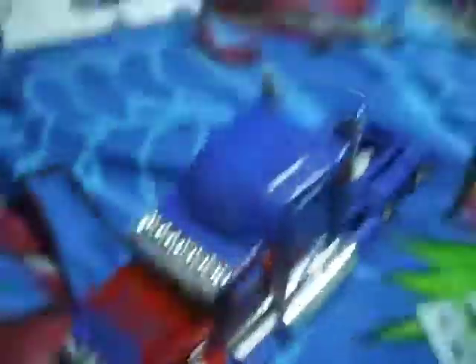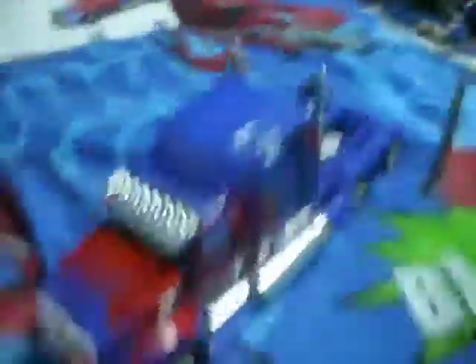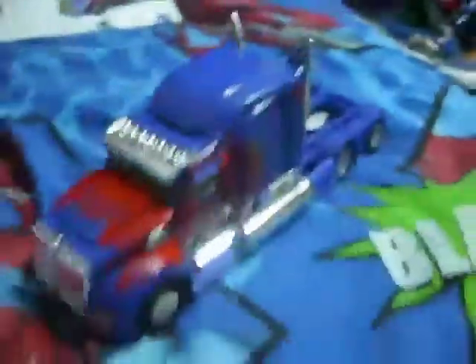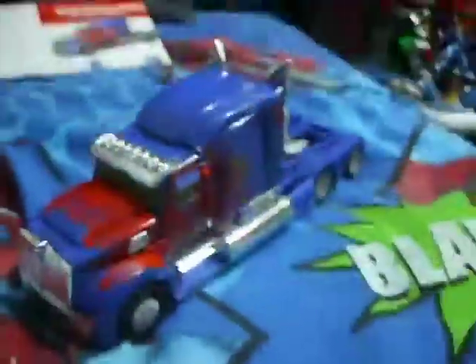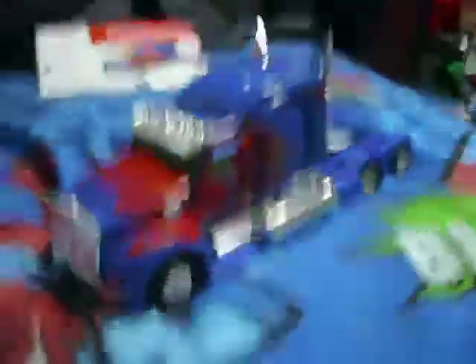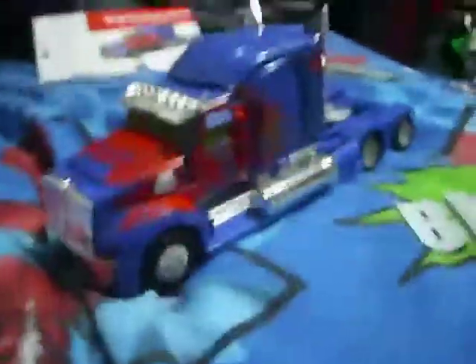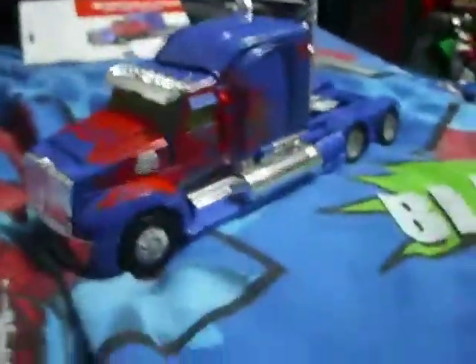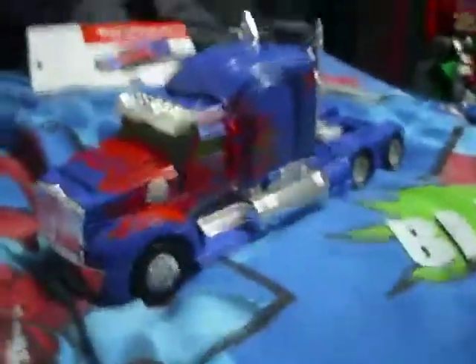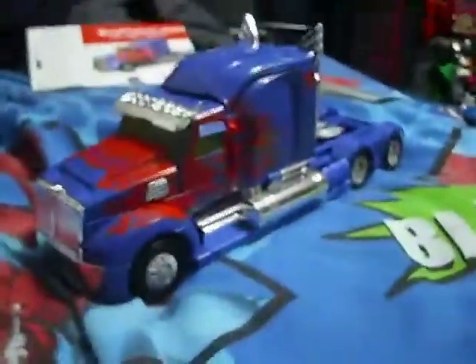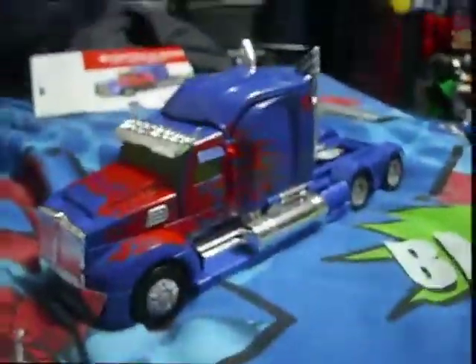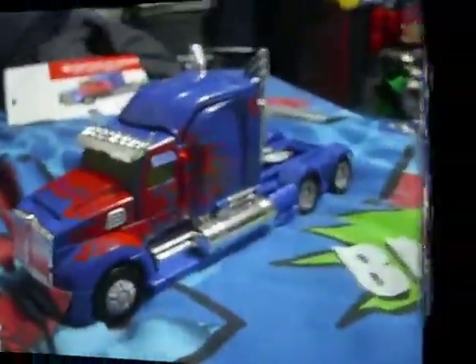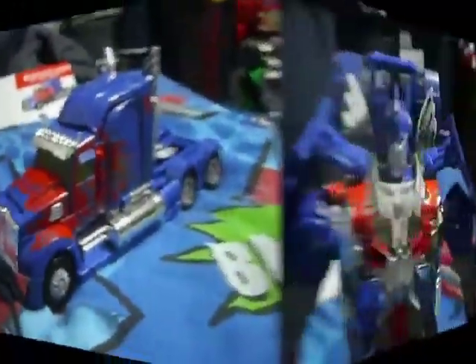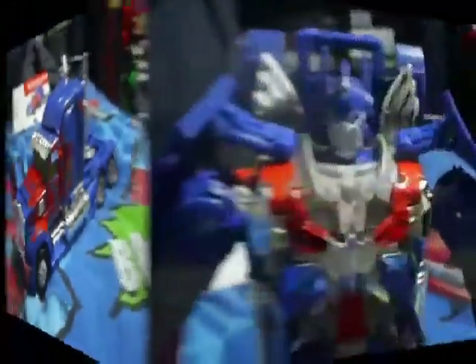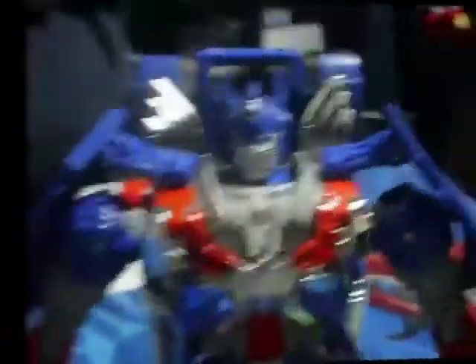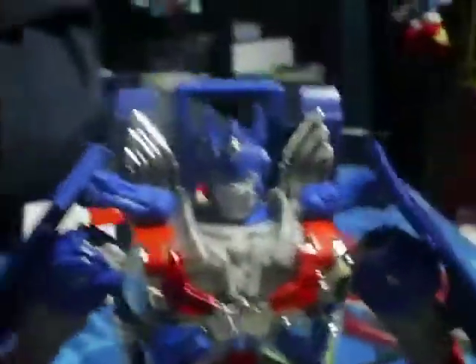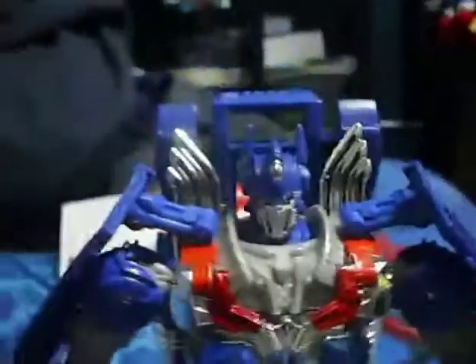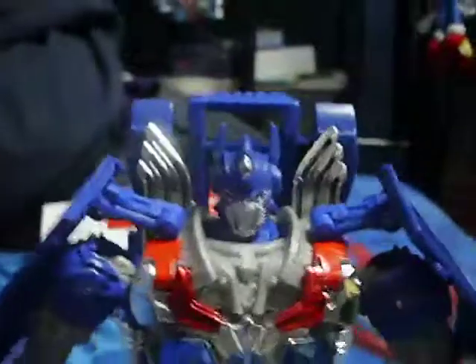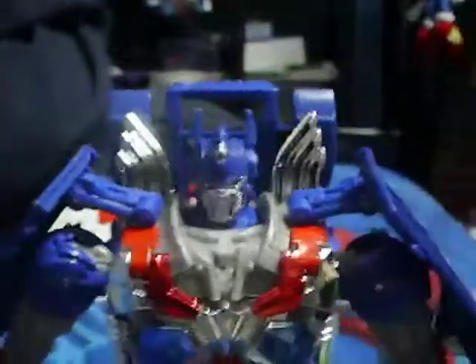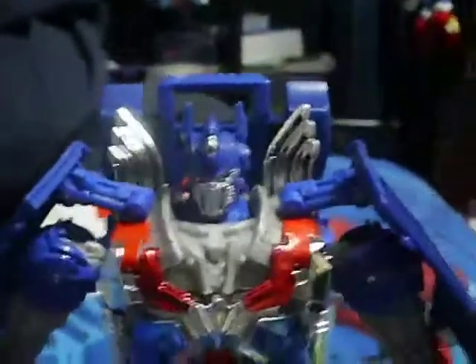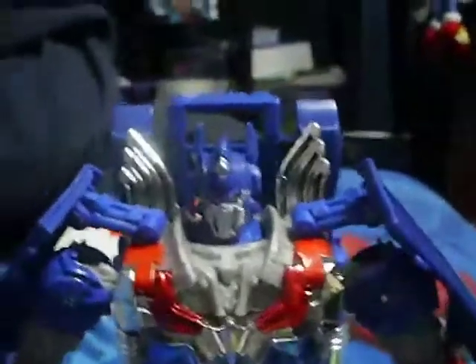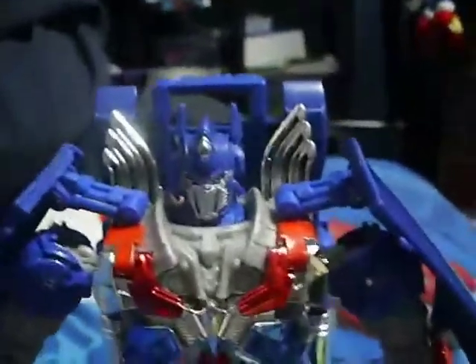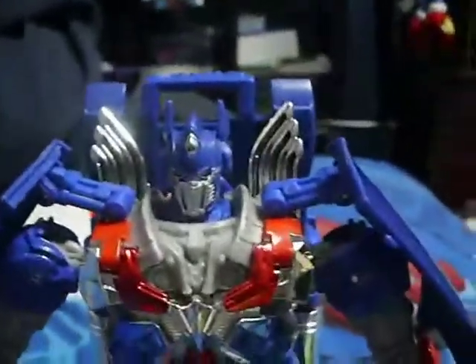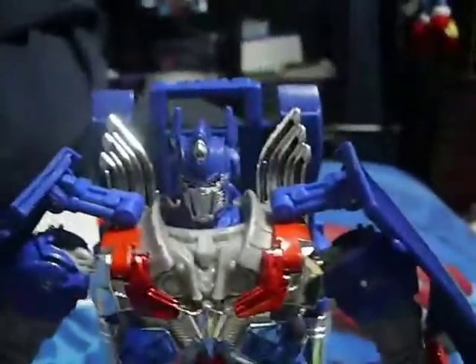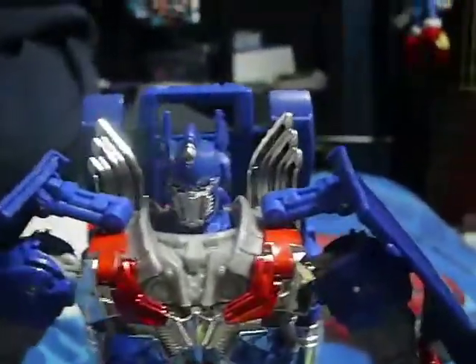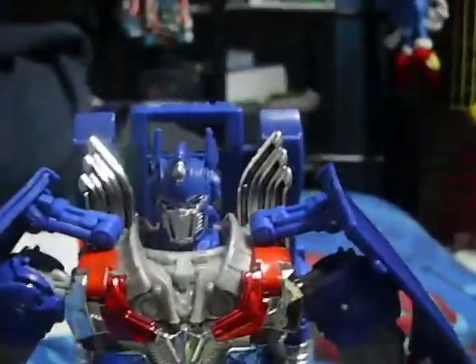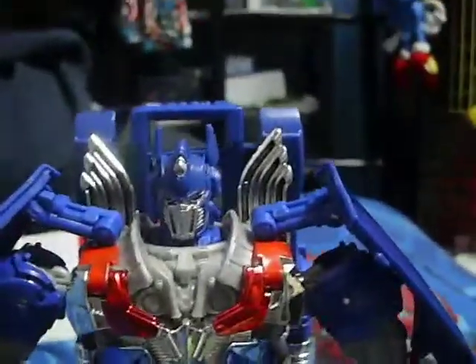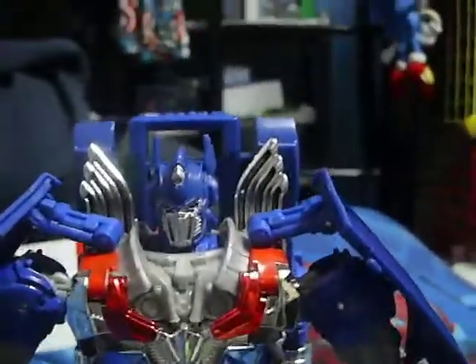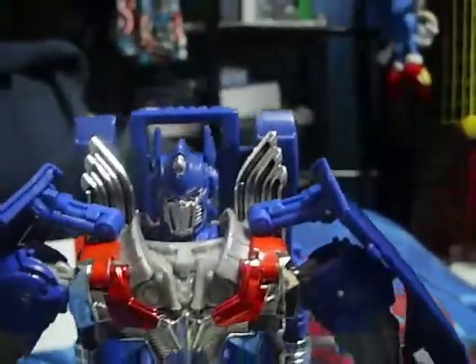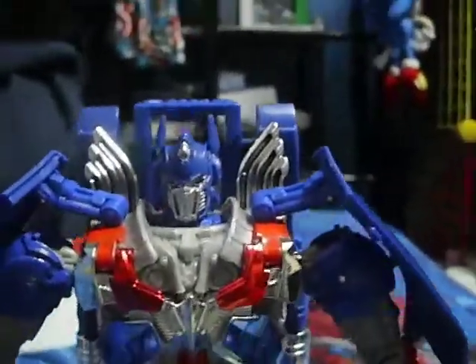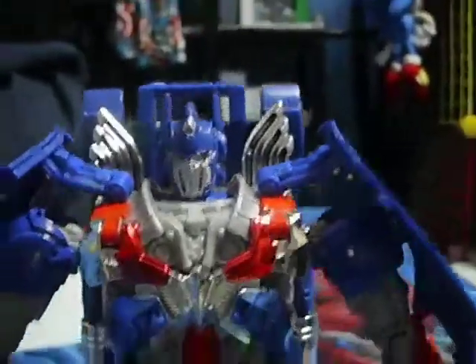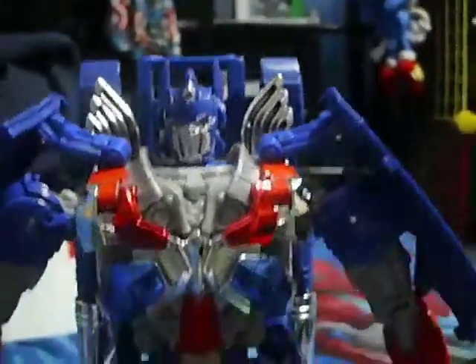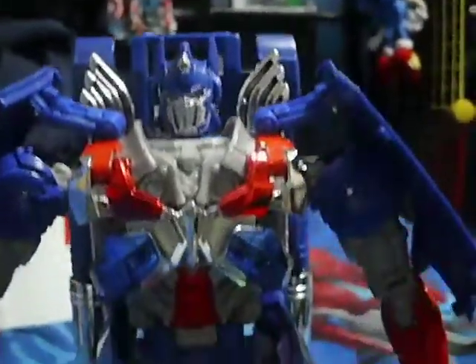Now let's get this guy into Robot Mode. Behold. Optimus Prime.